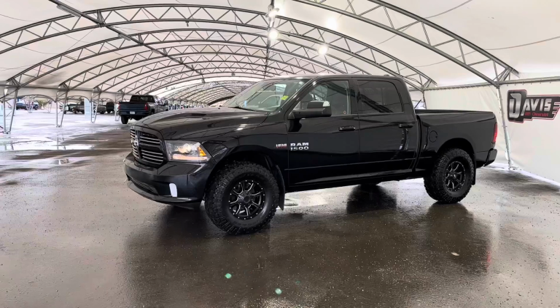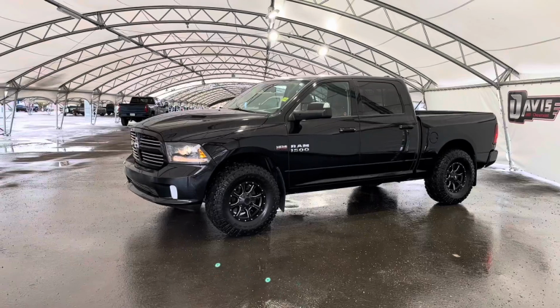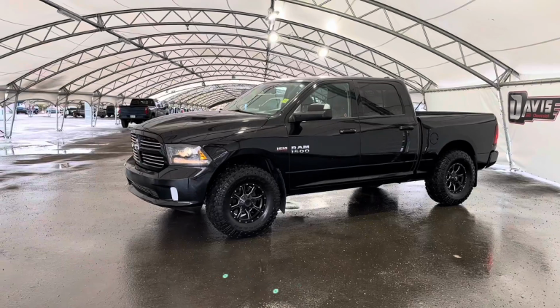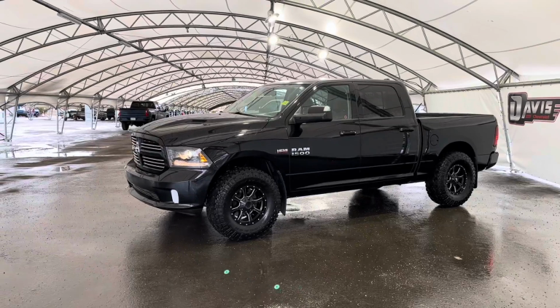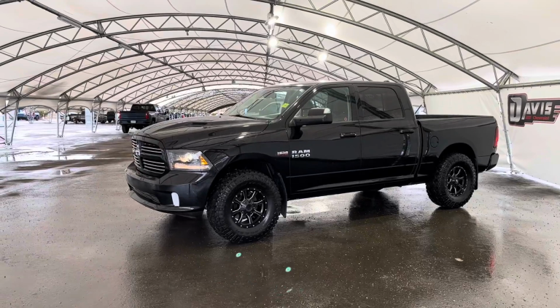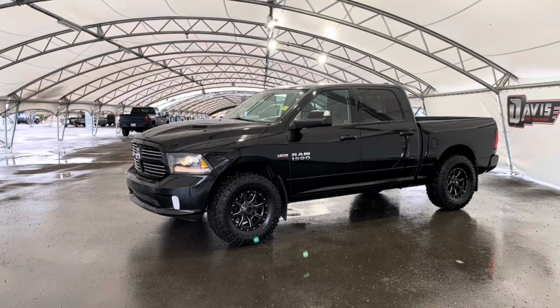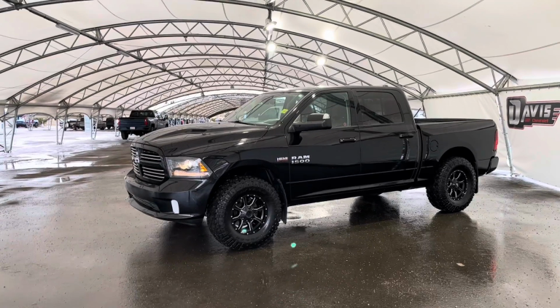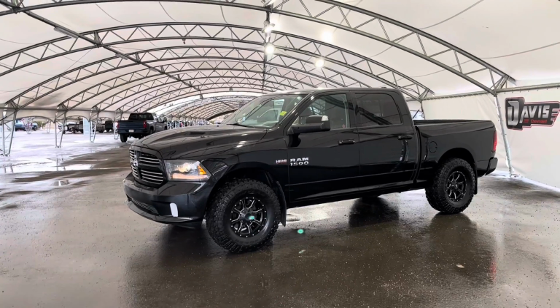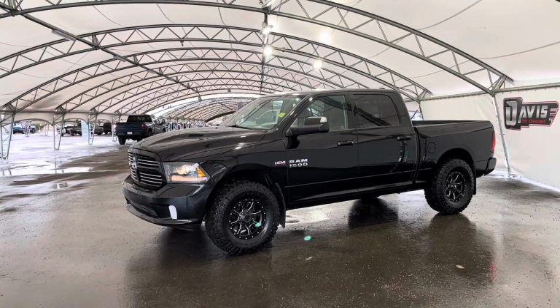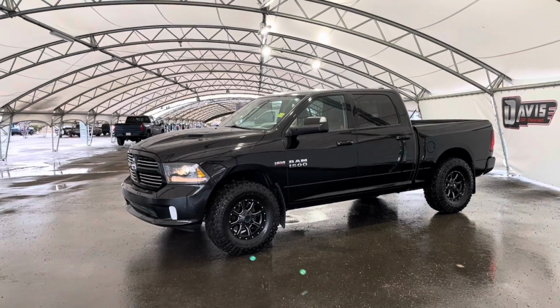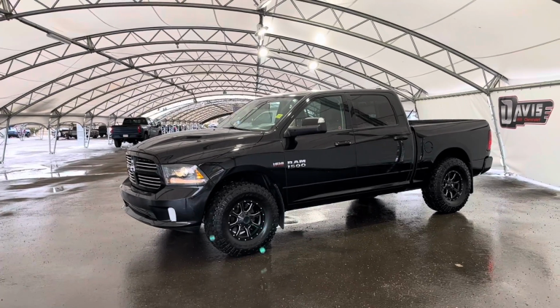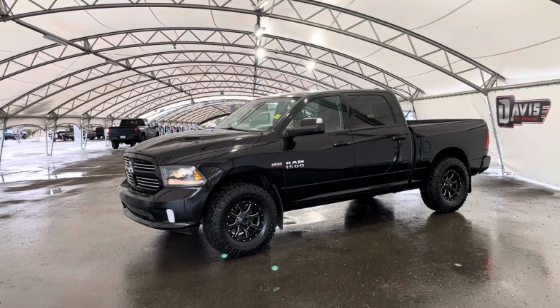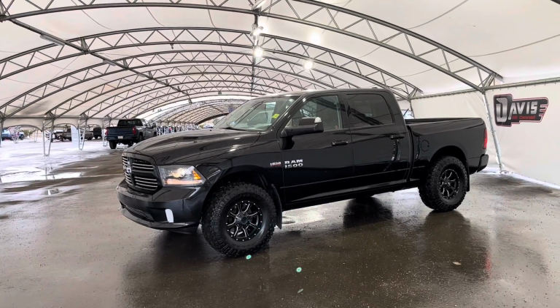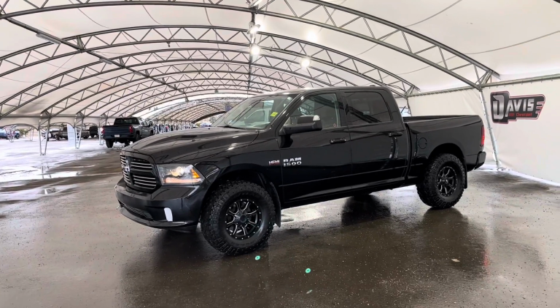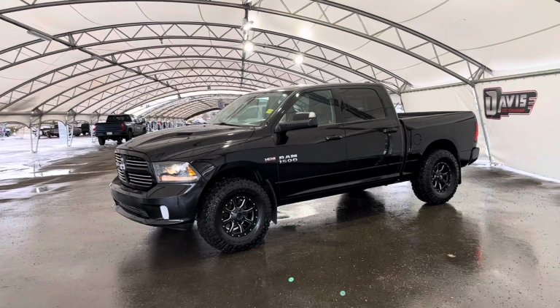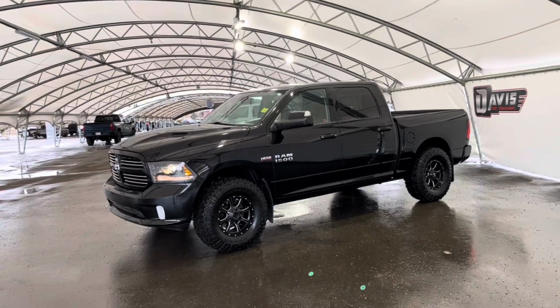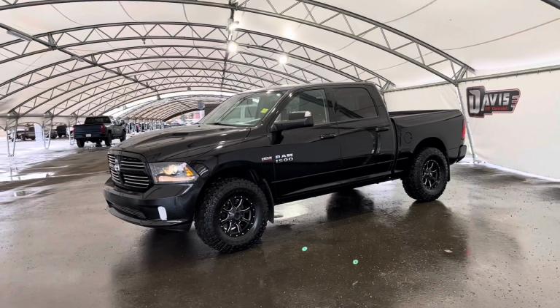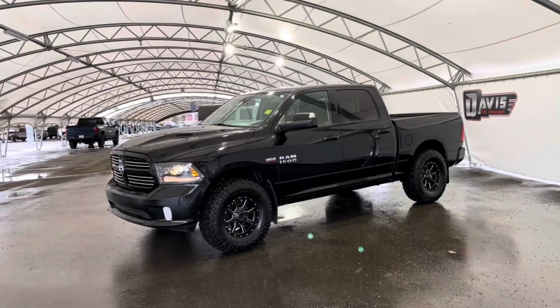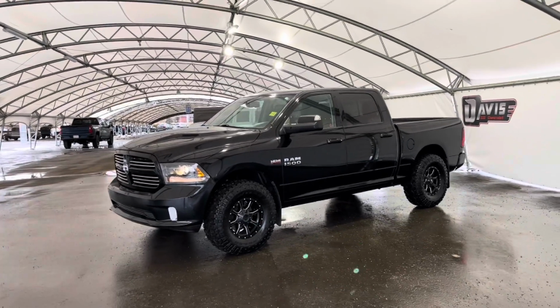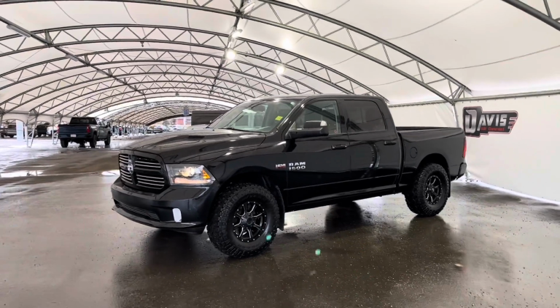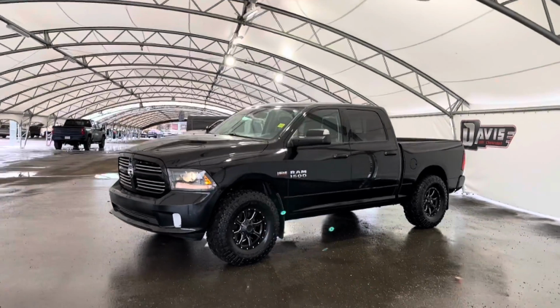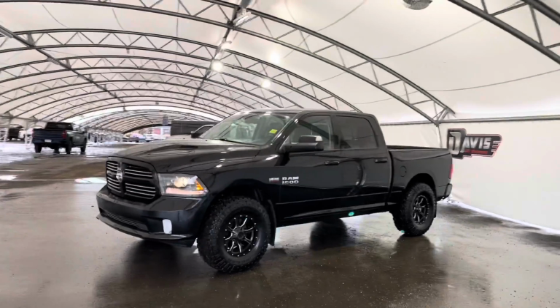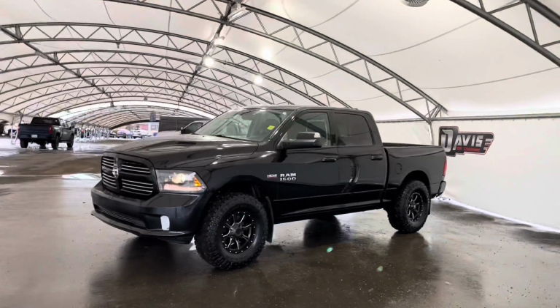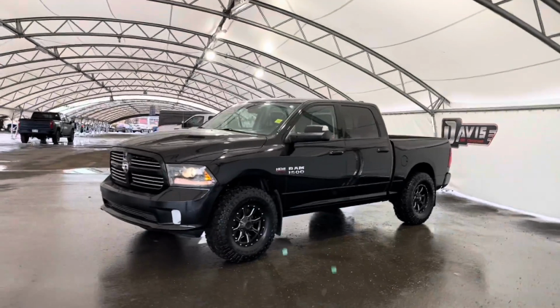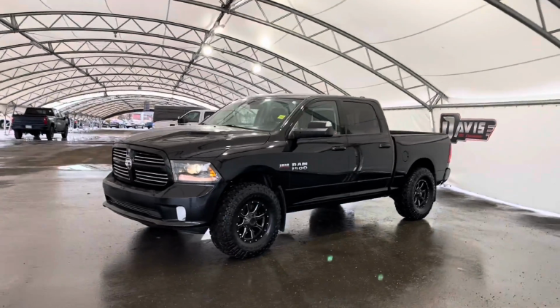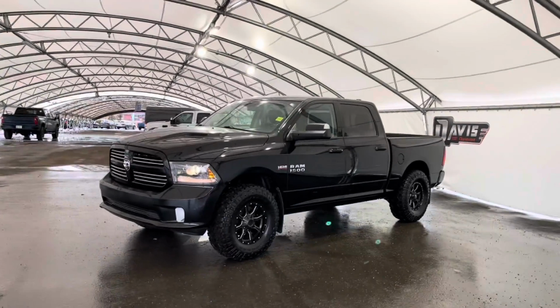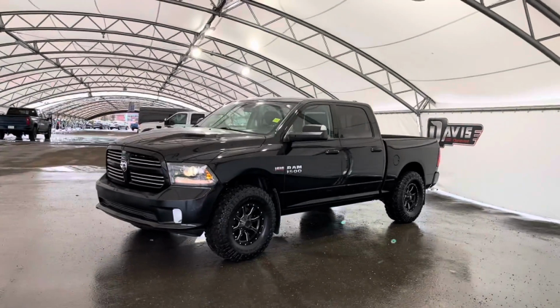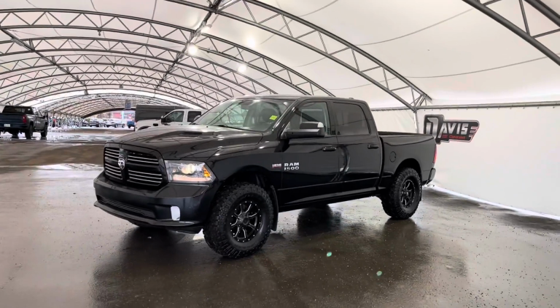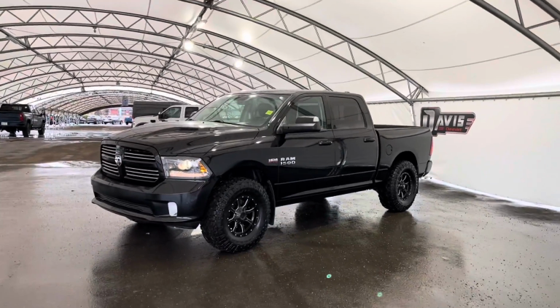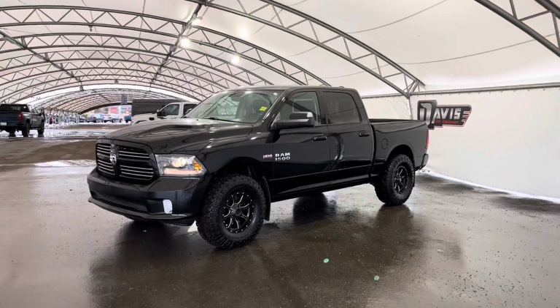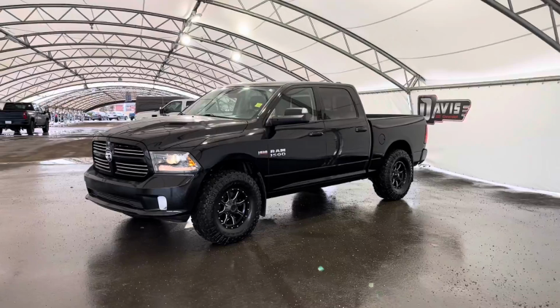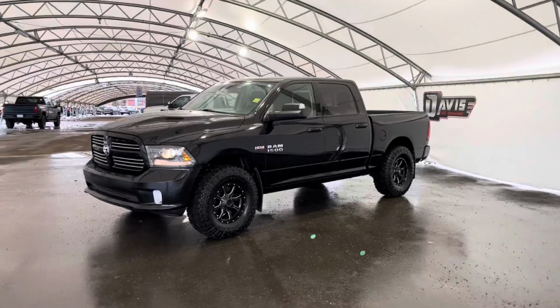Hey guys, right now we're just taking a quick look at this pre-owned 2014 Dodge Ram 1500.